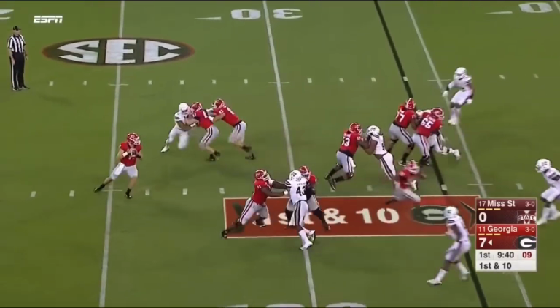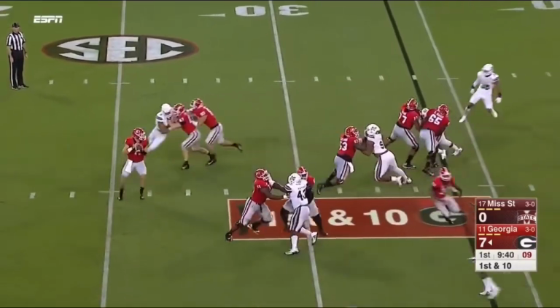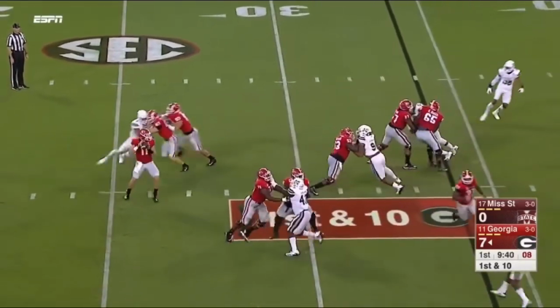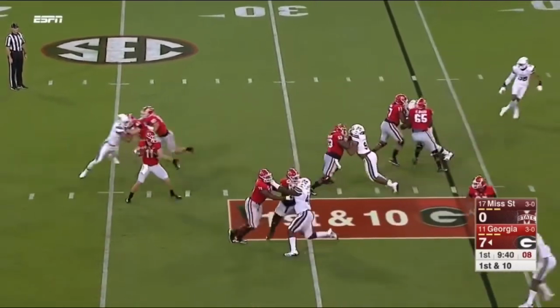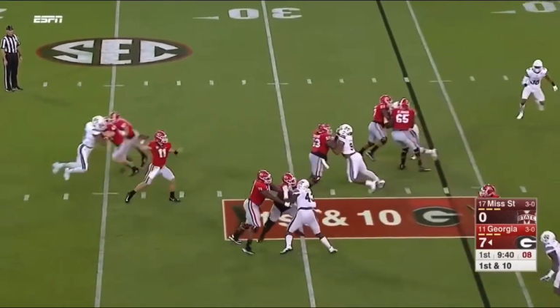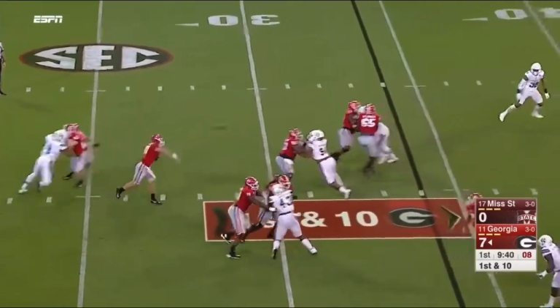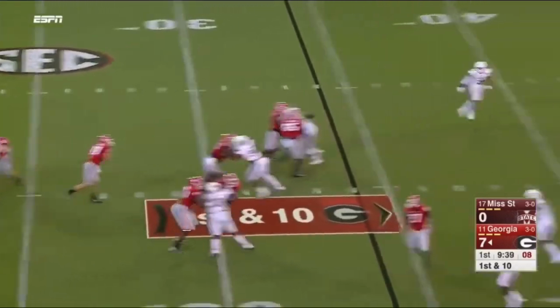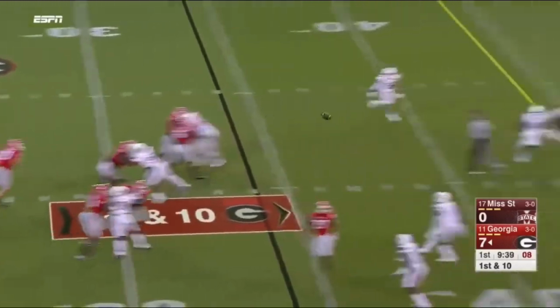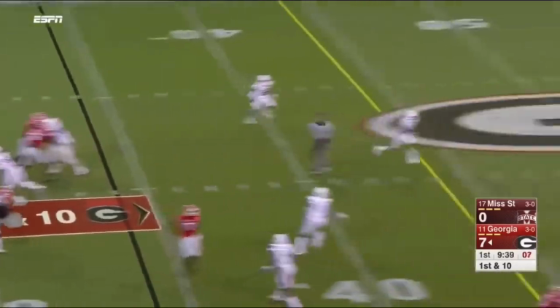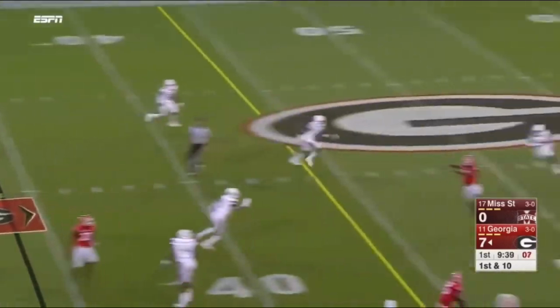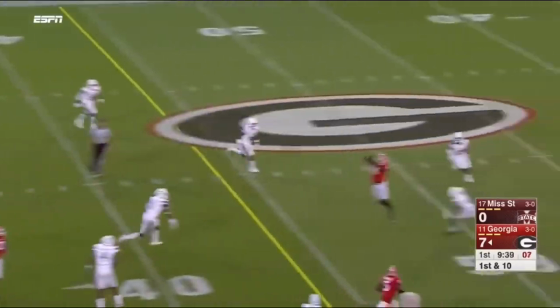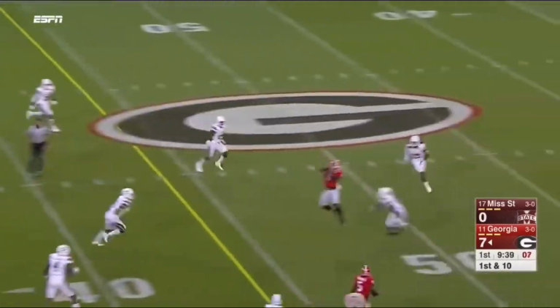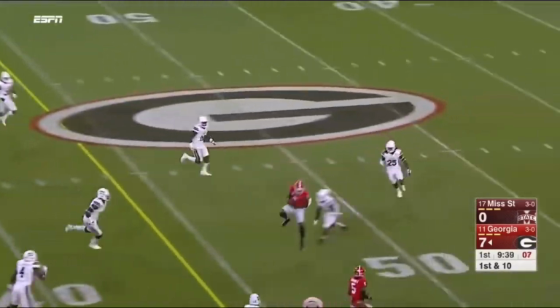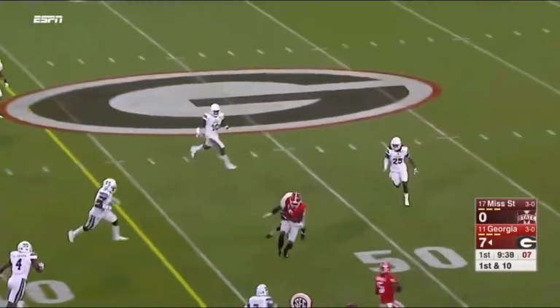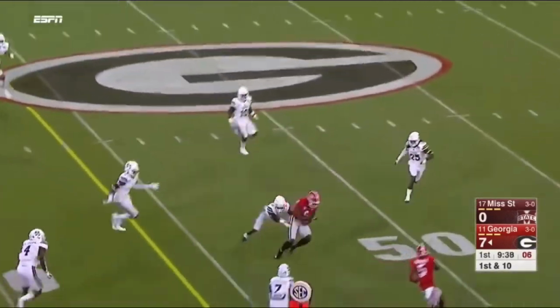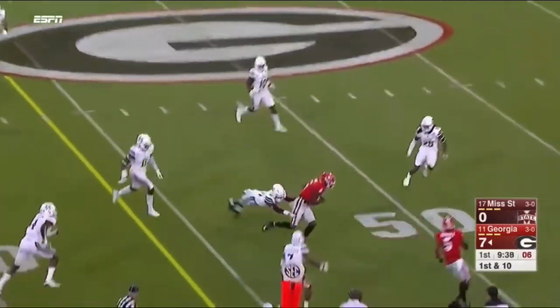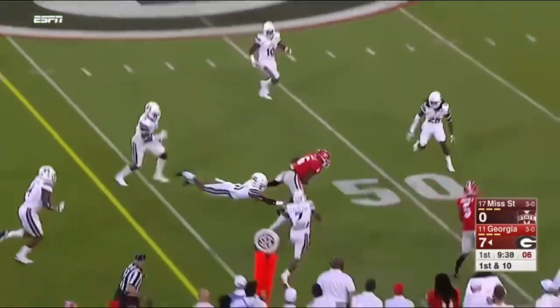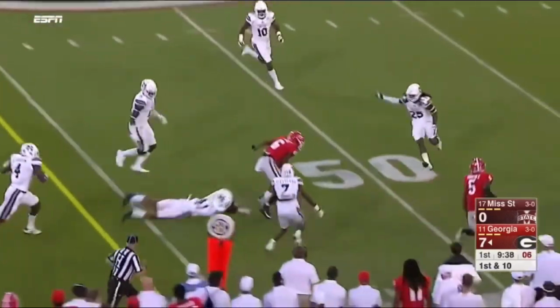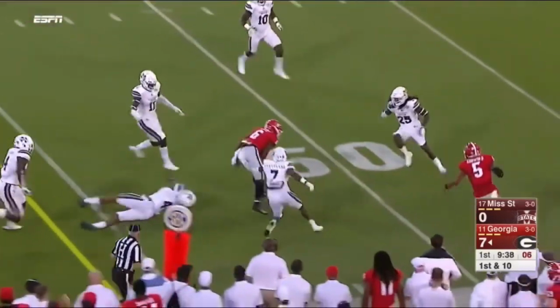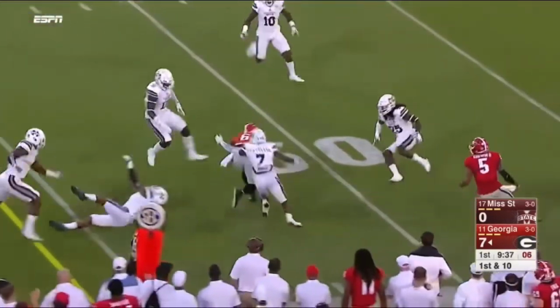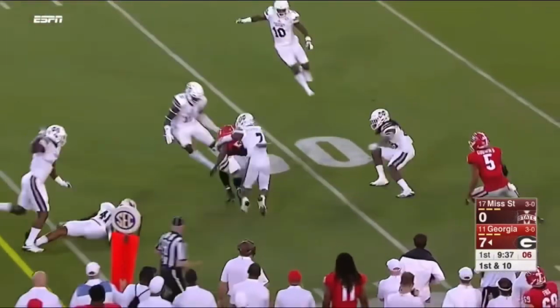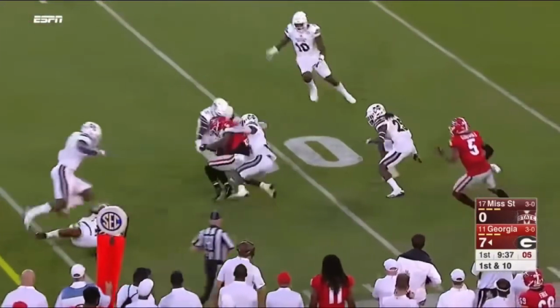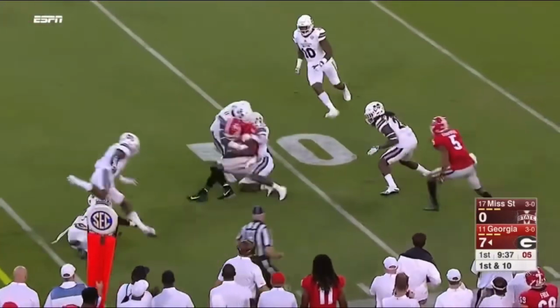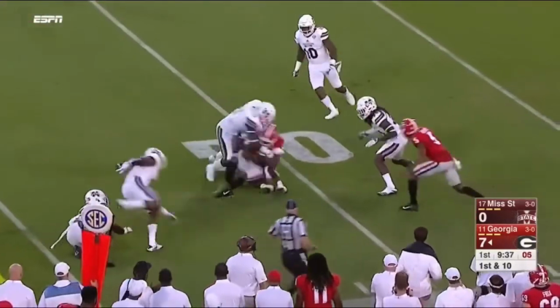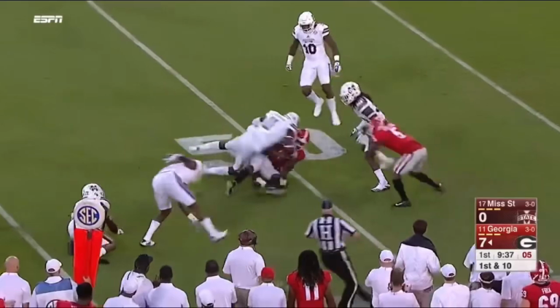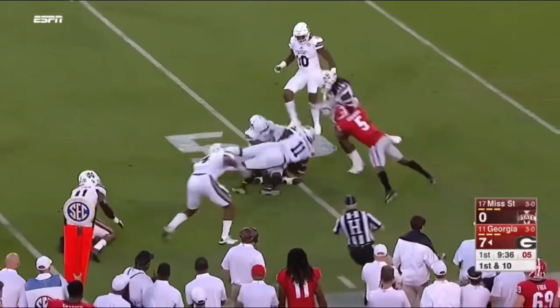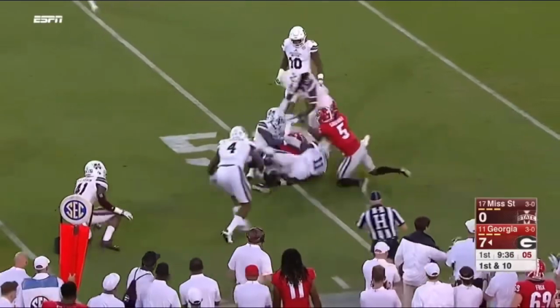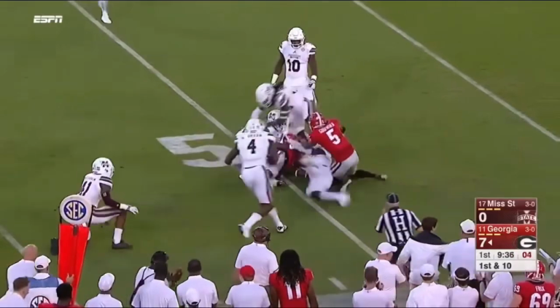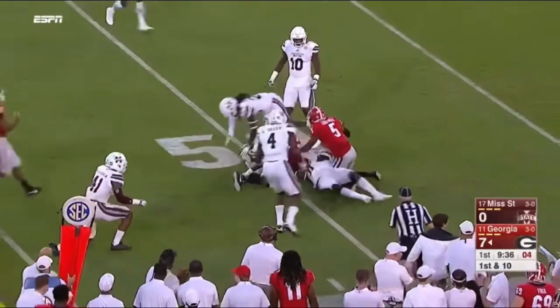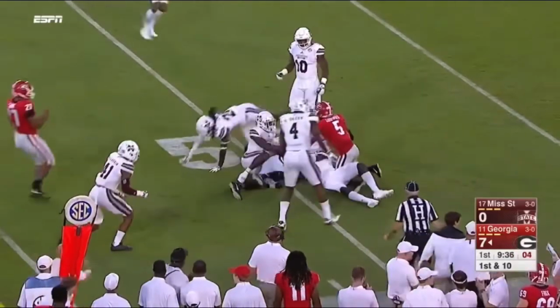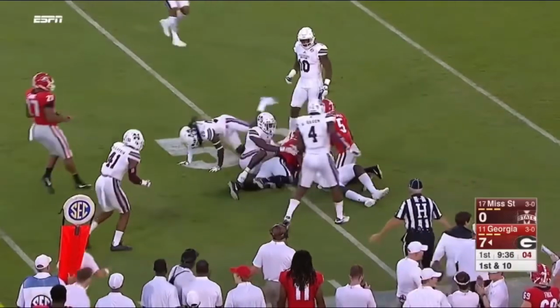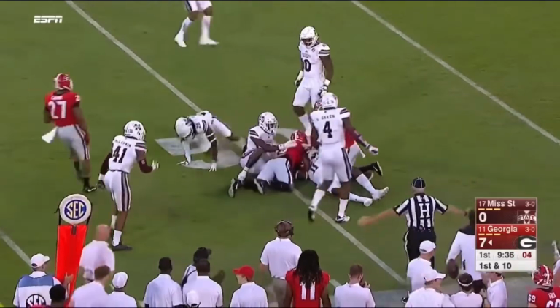Fromm with time, over the middle, and gets it complete to Wims.